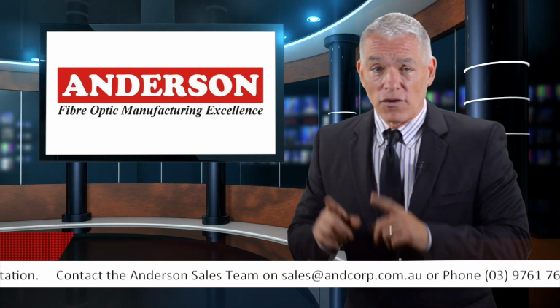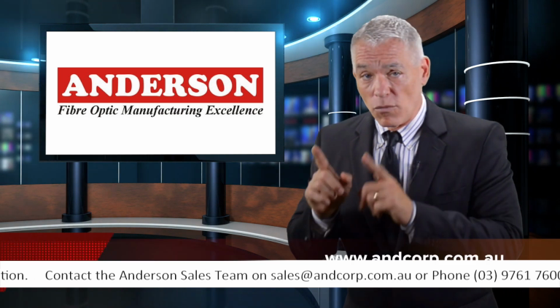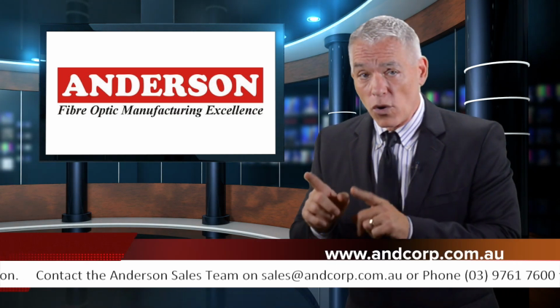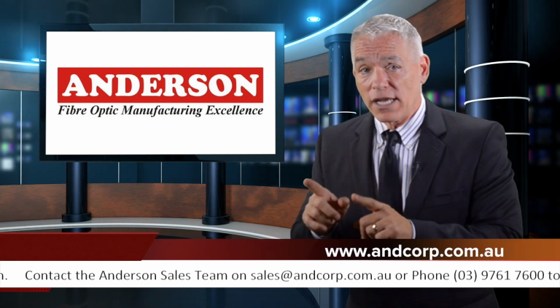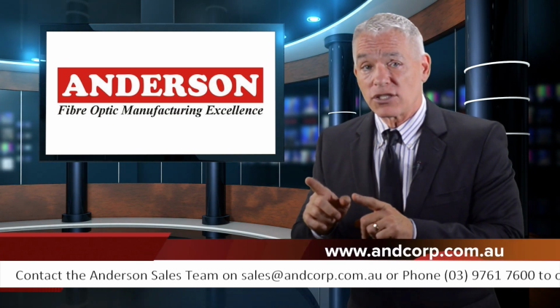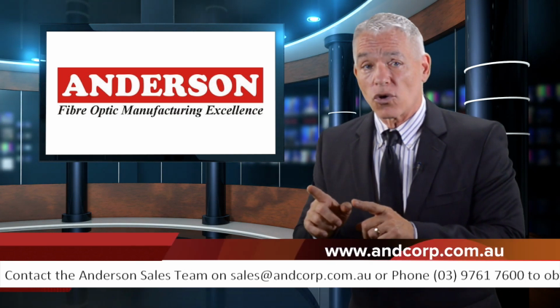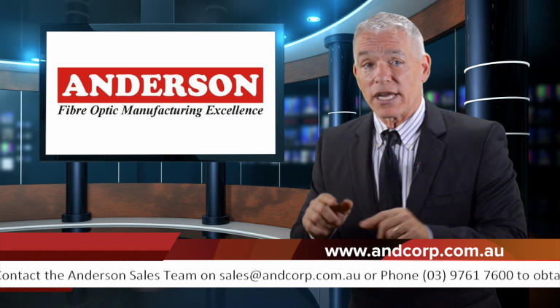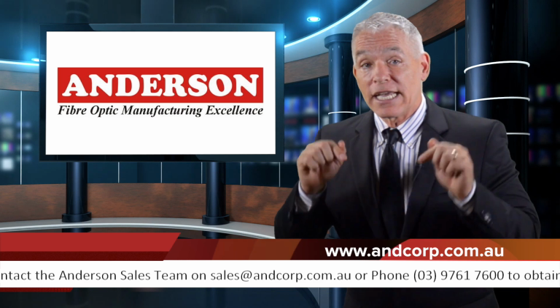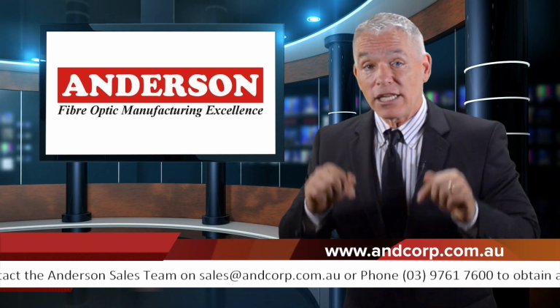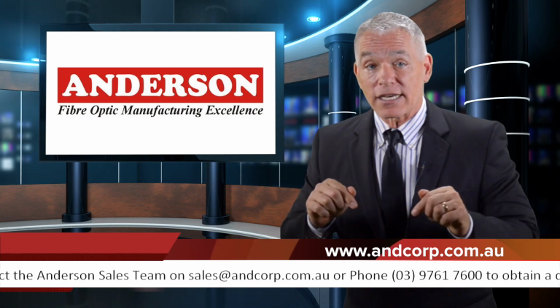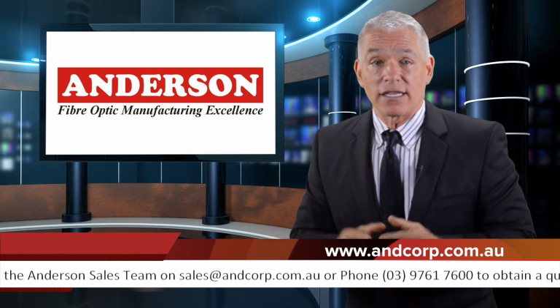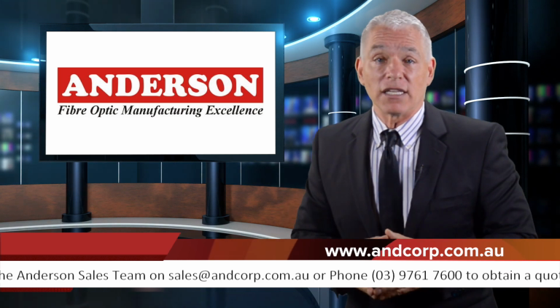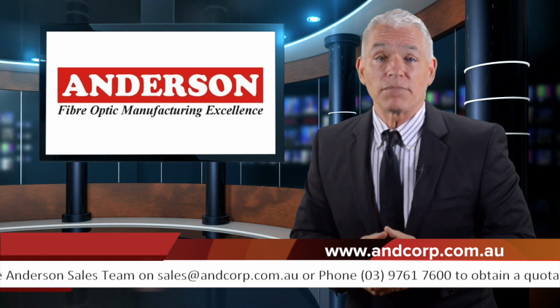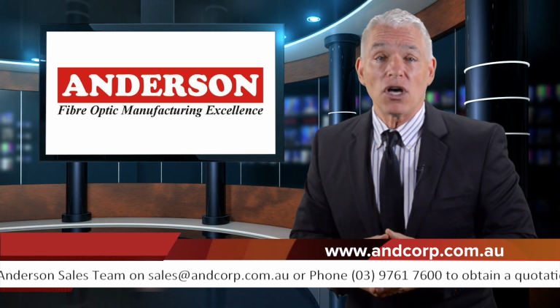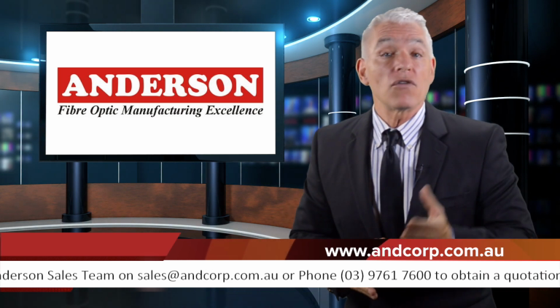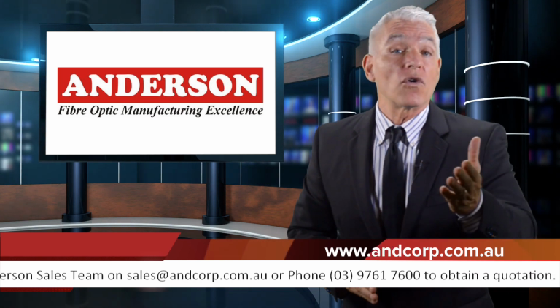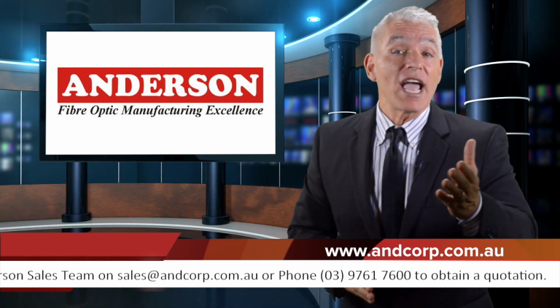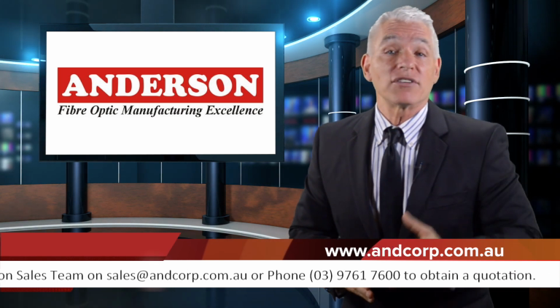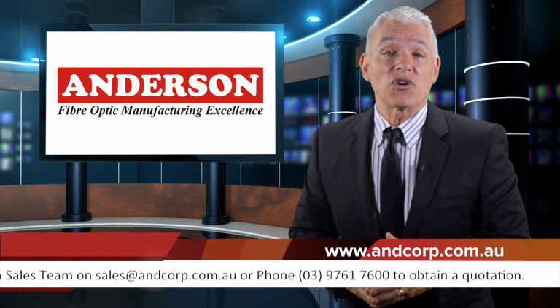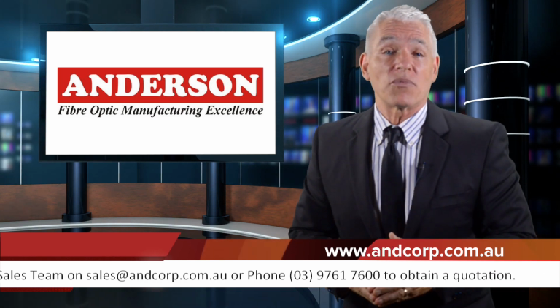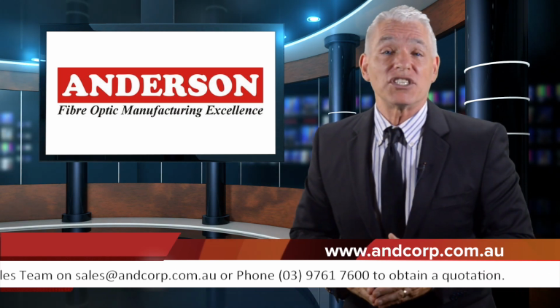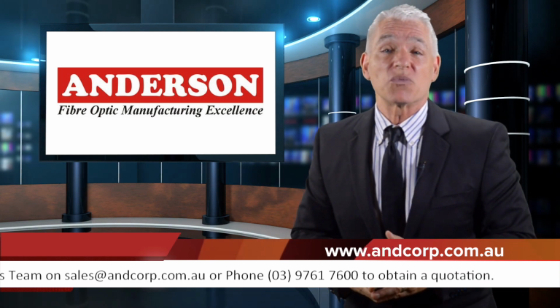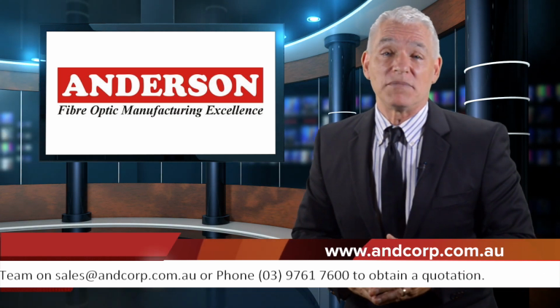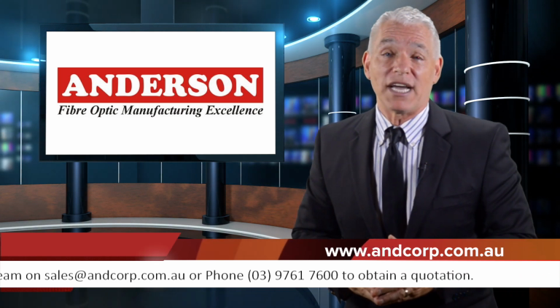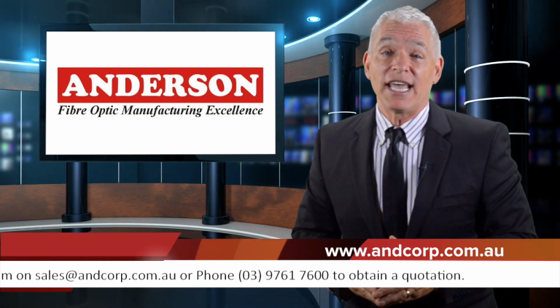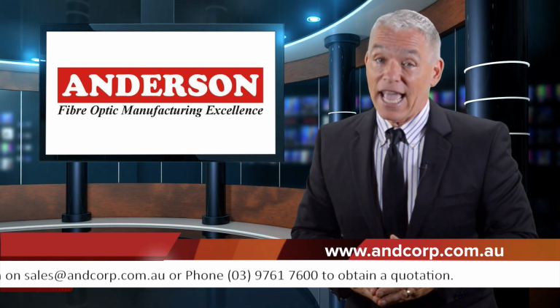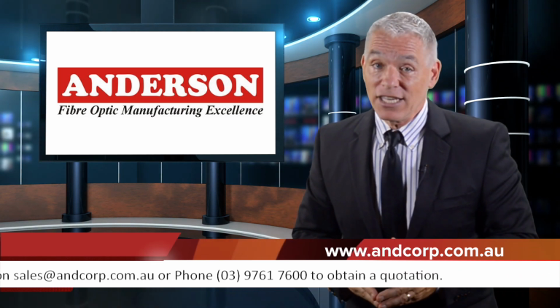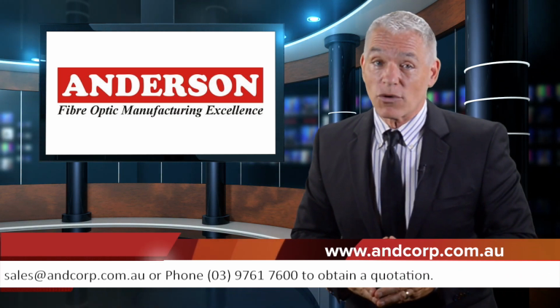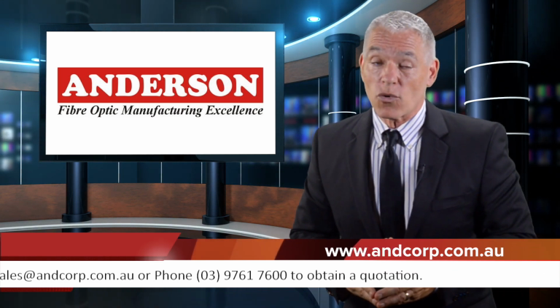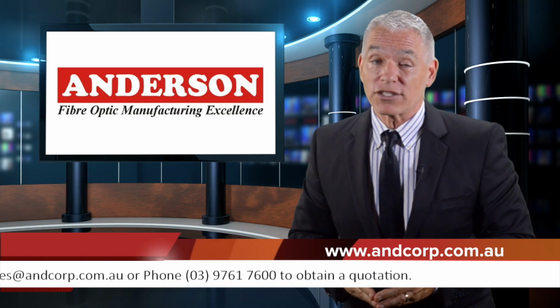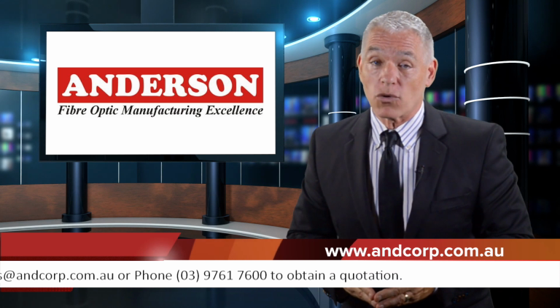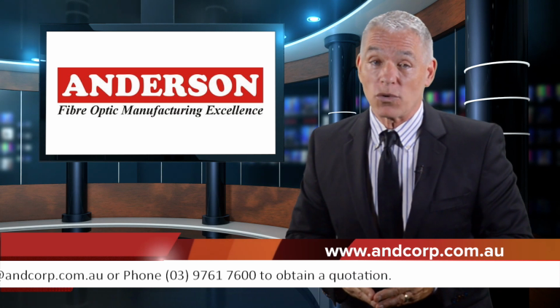For more on this story, click the link below for Andersen Corporation's website, and to request a quote.